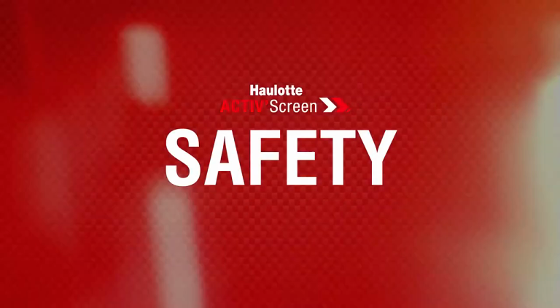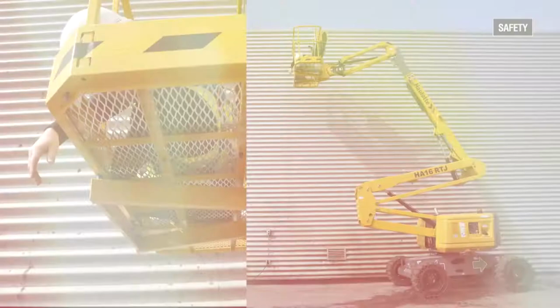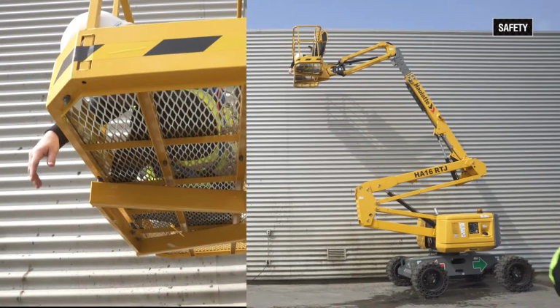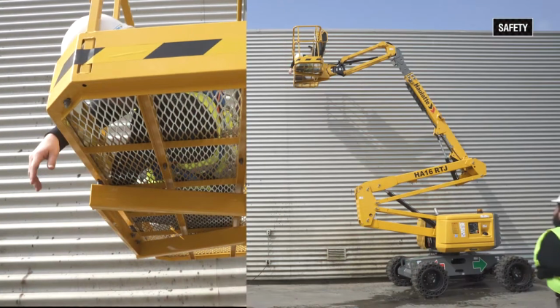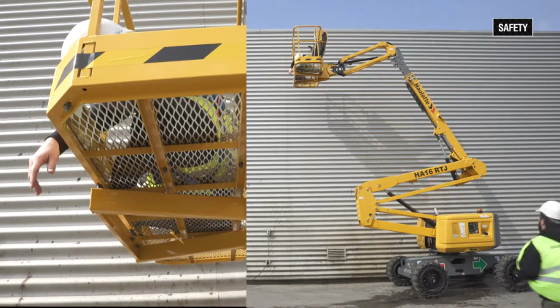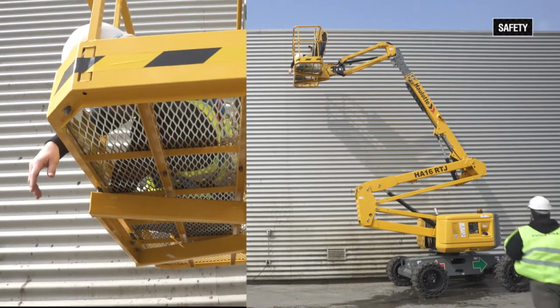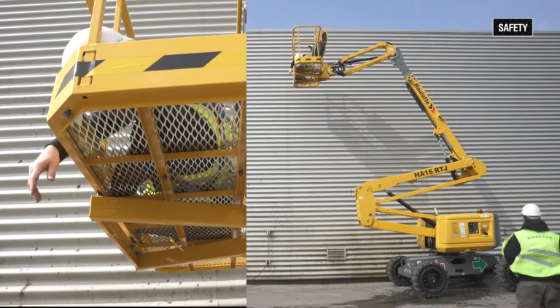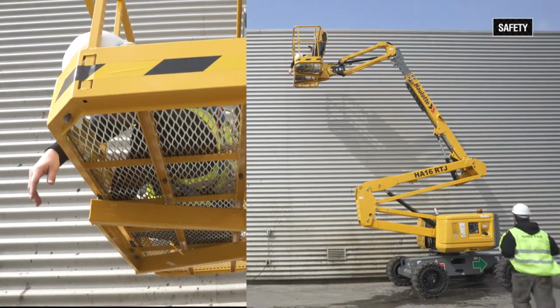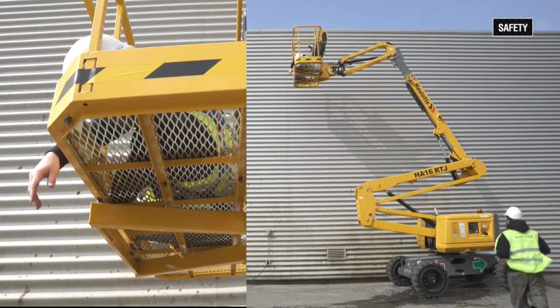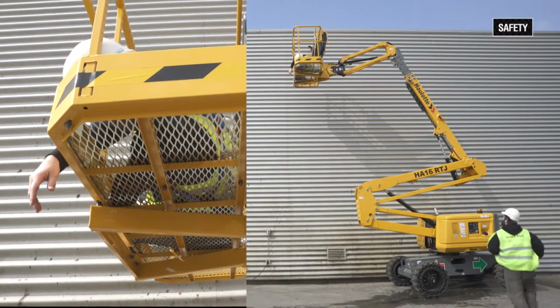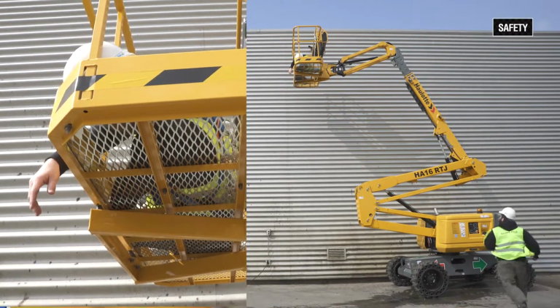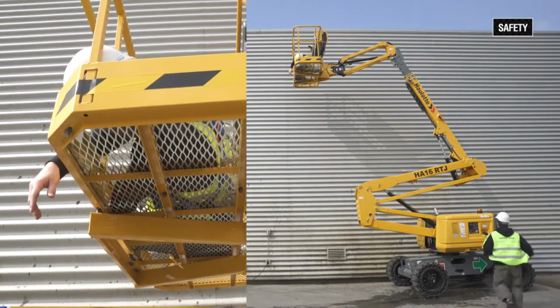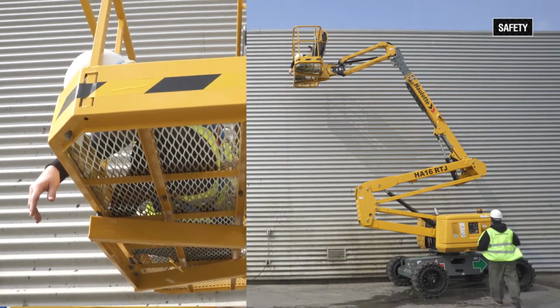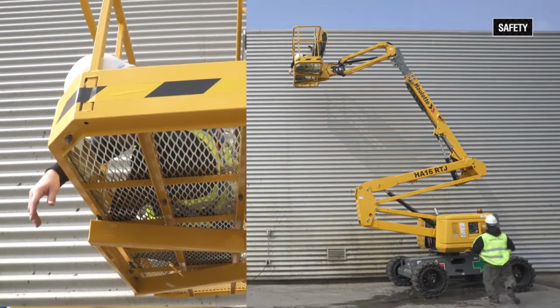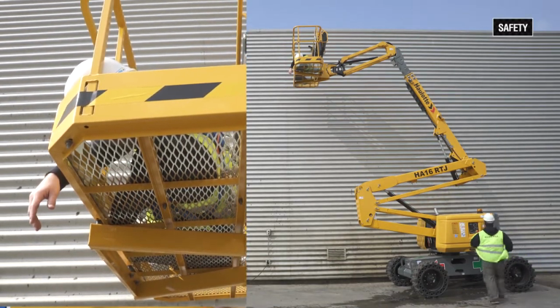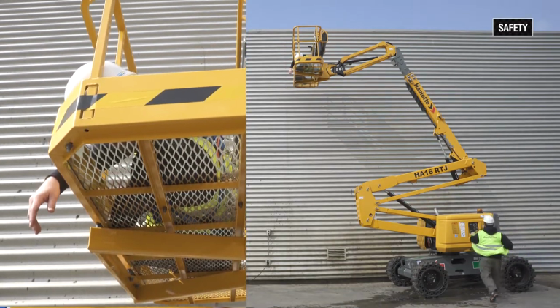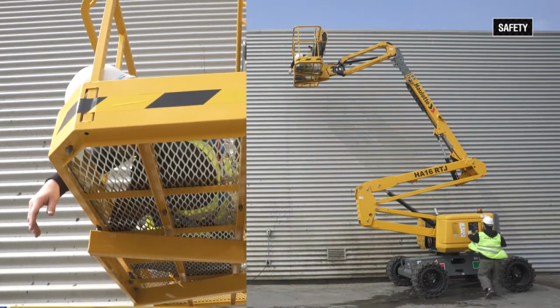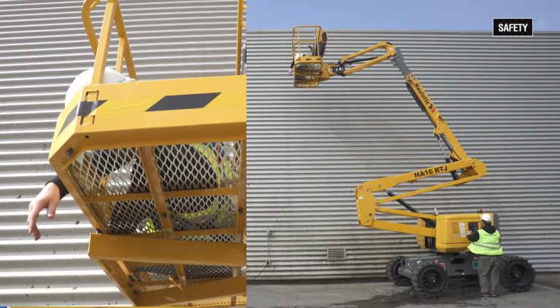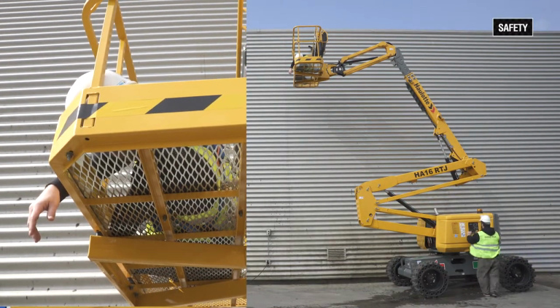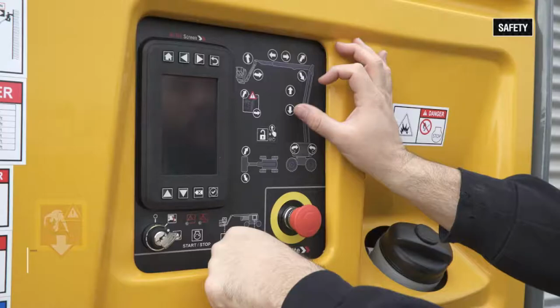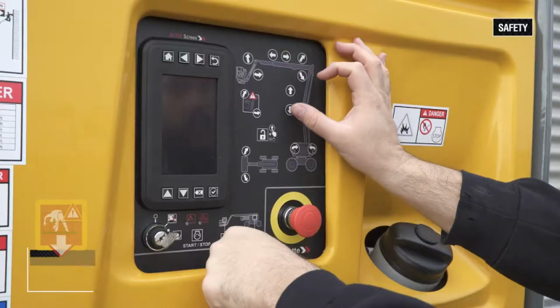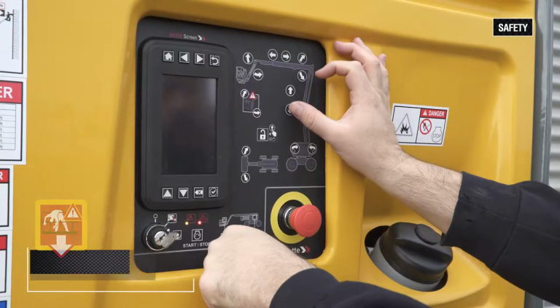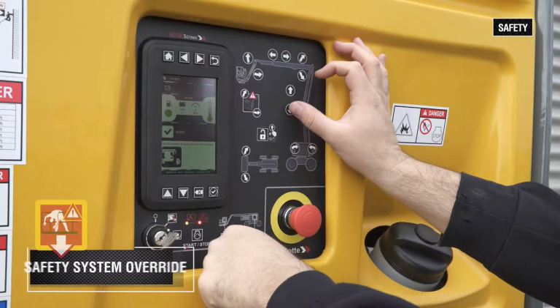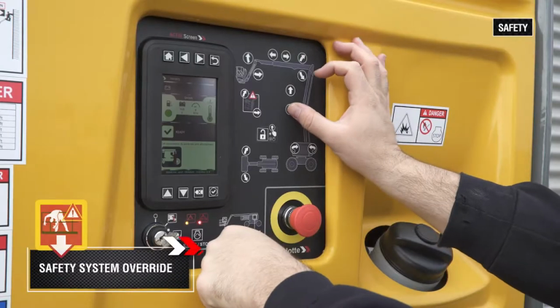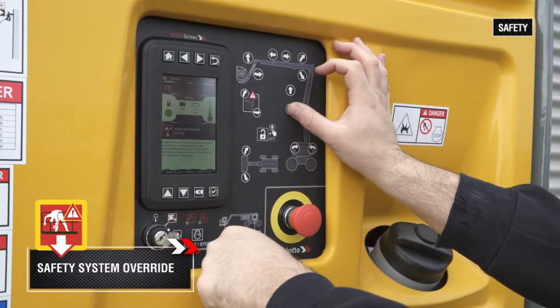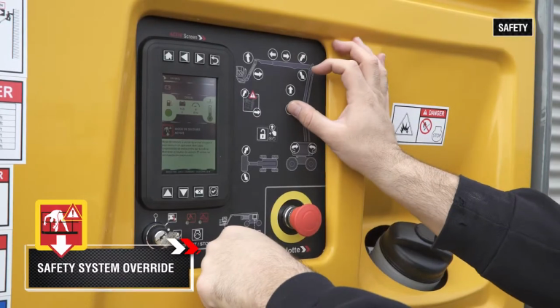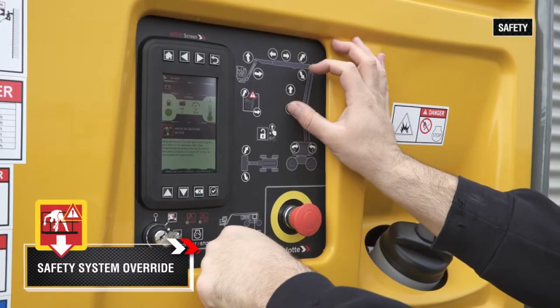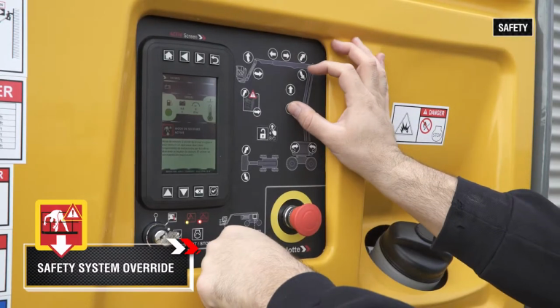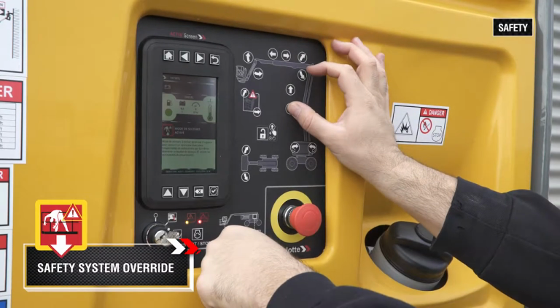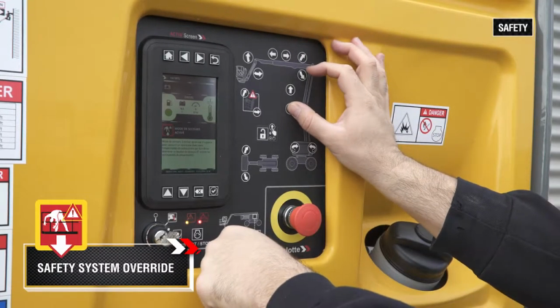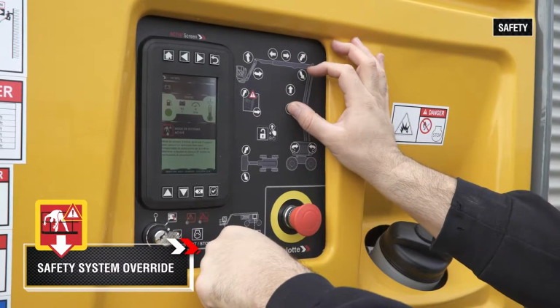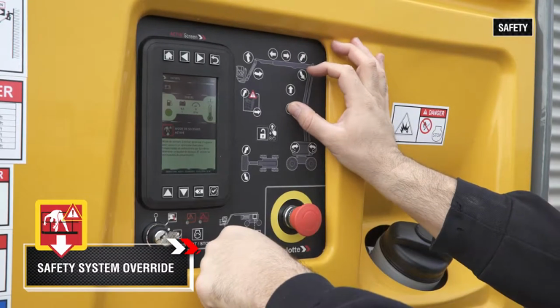In case of emergency, a simplified safety system override facilitates rescue.